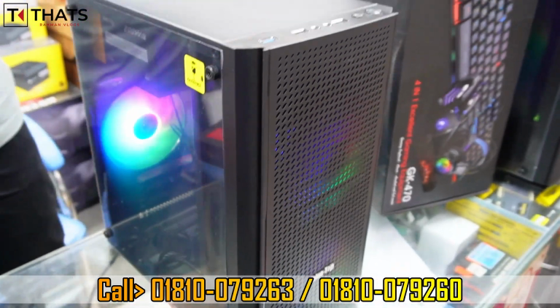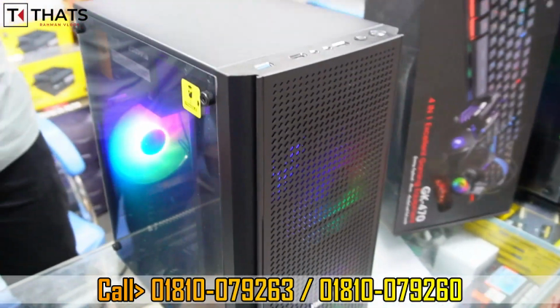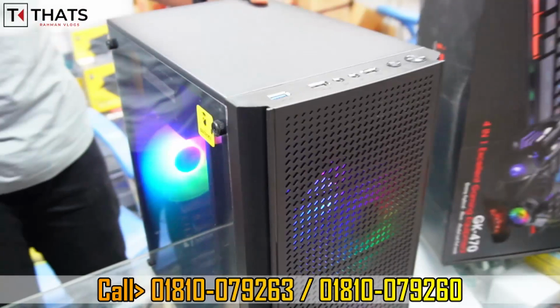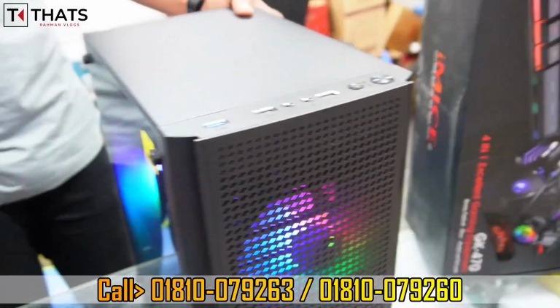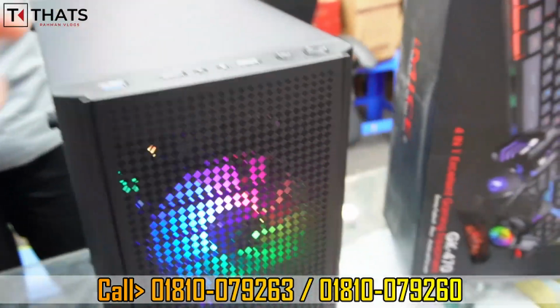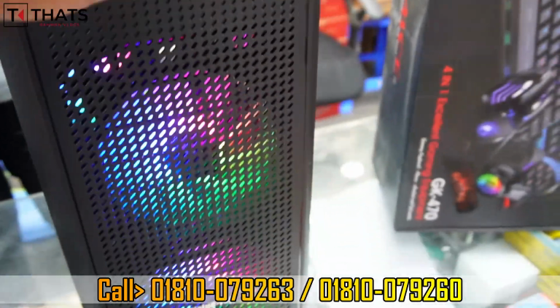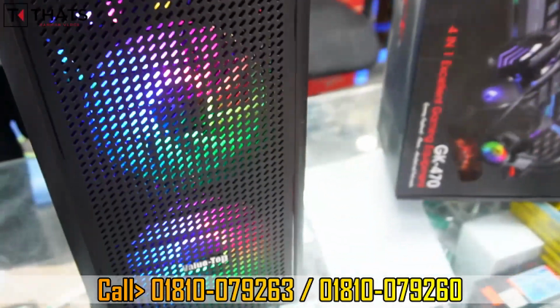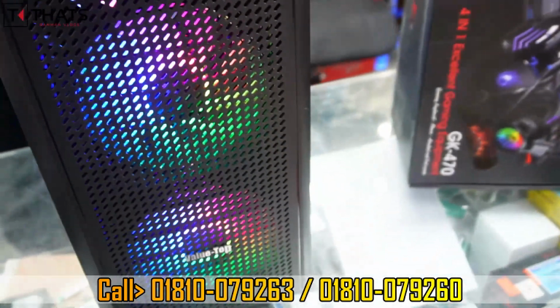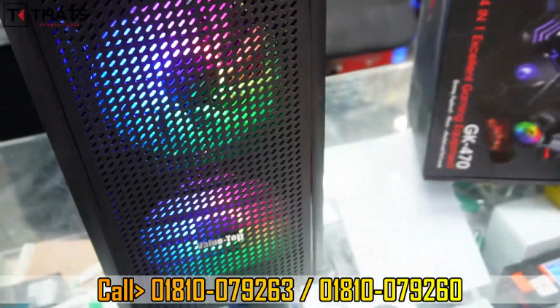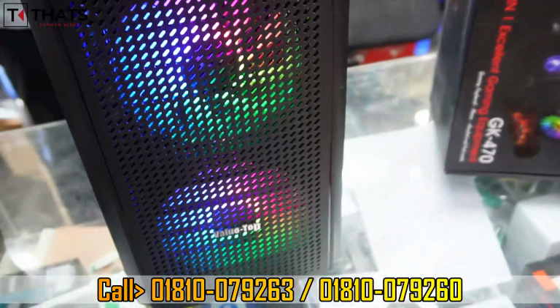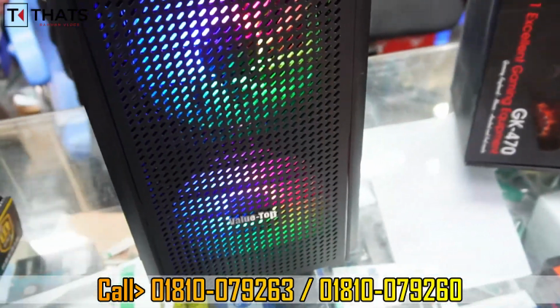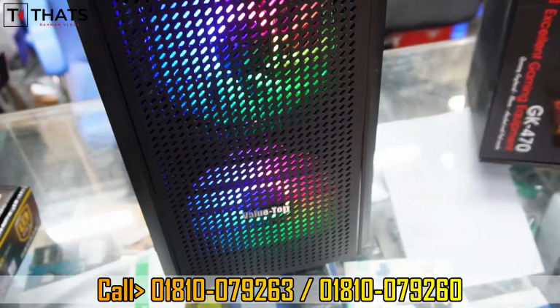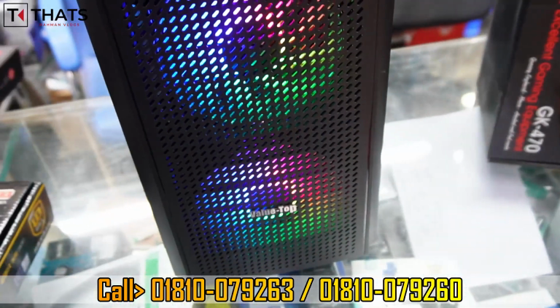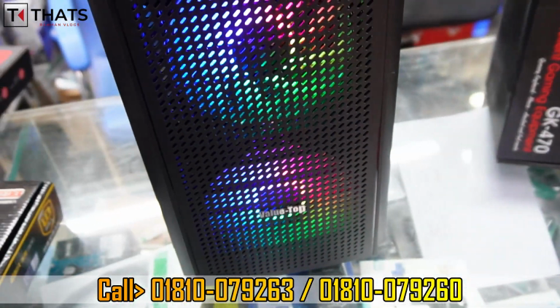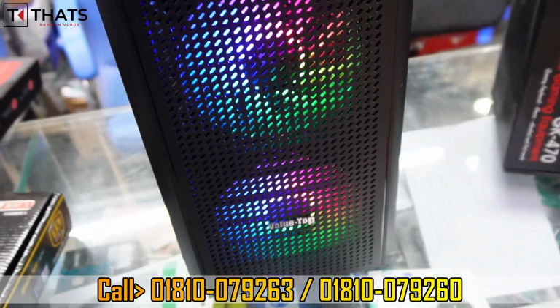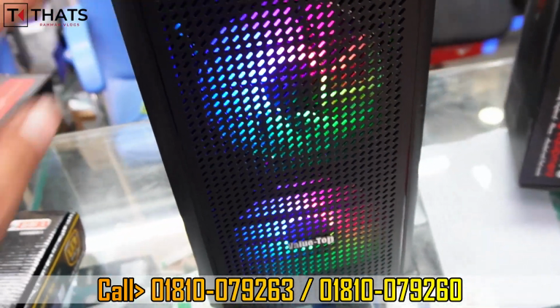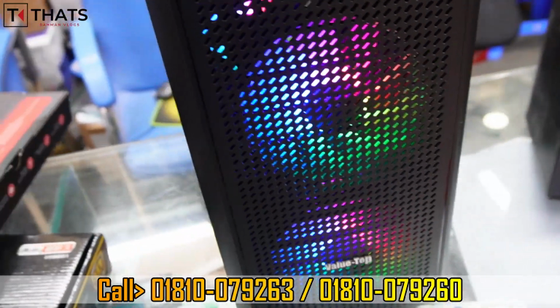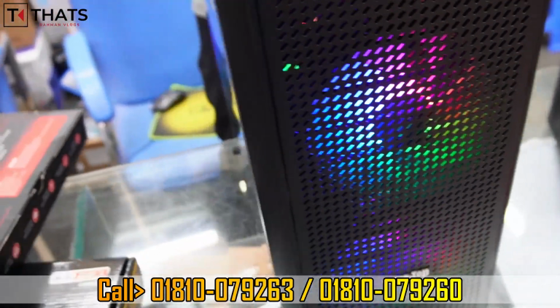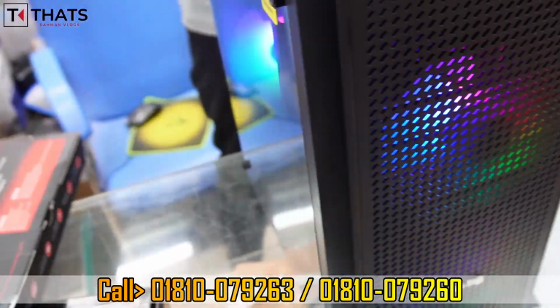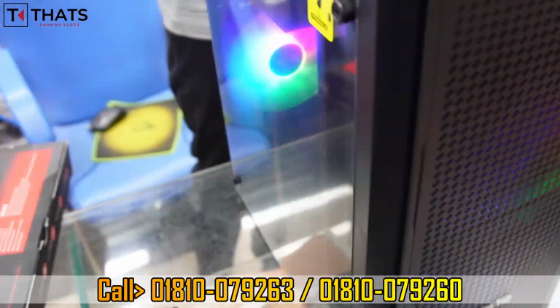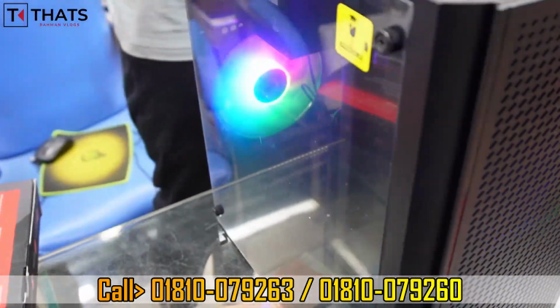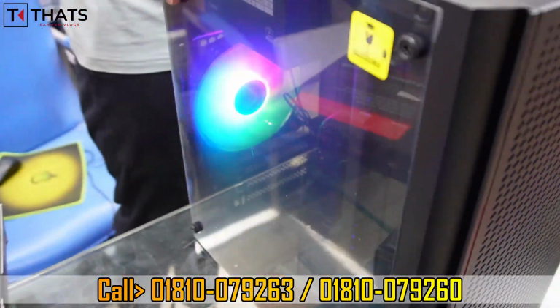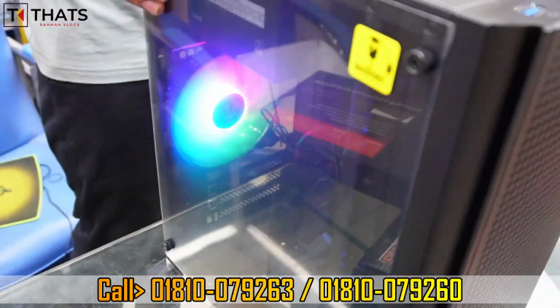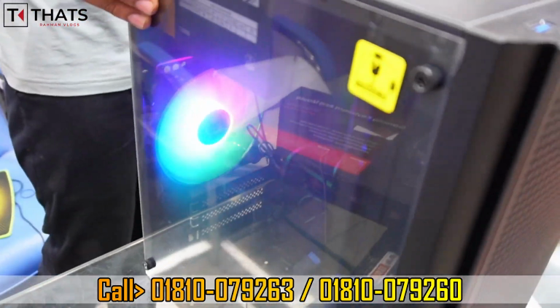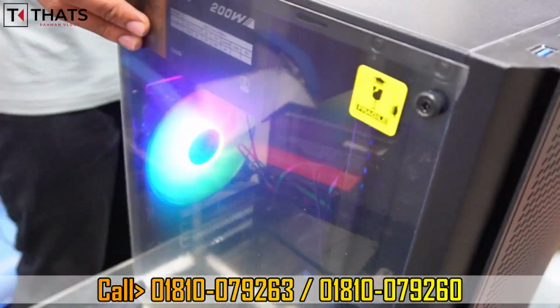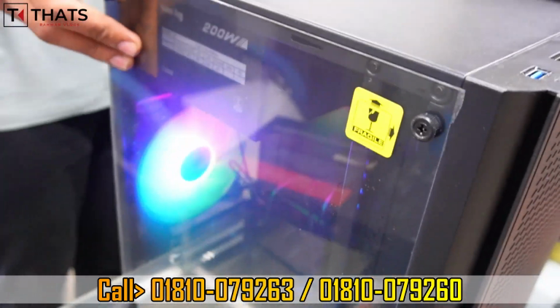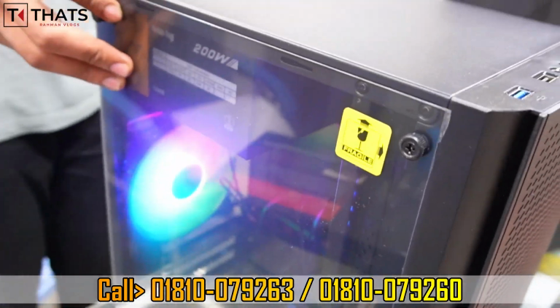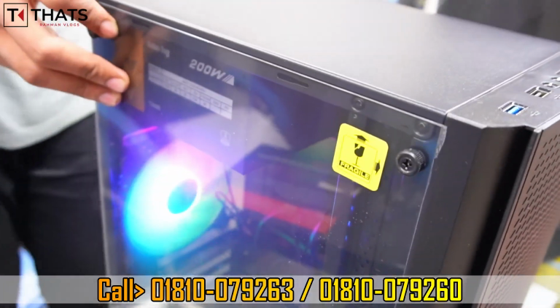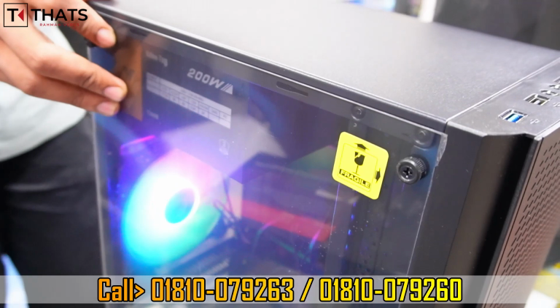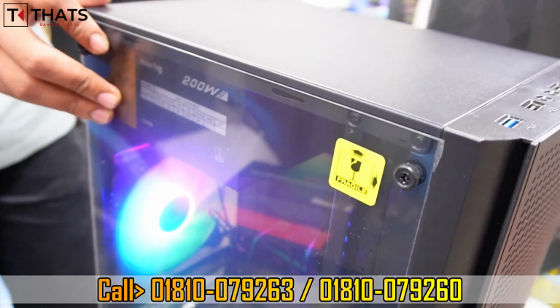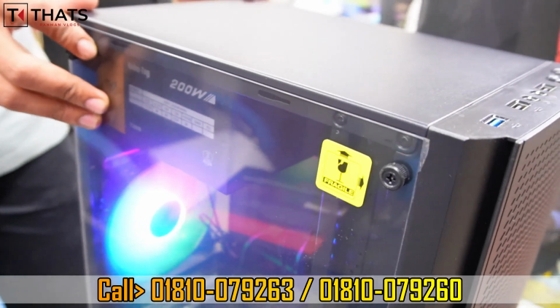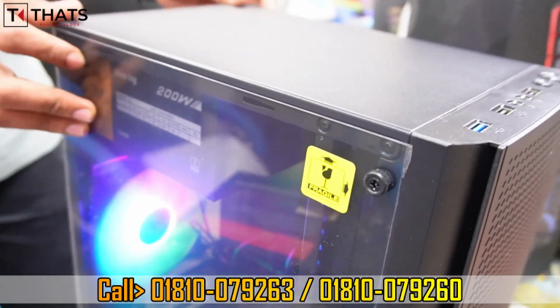The casing has a very good lighting fan with great light output. It comes with a quality power supply.